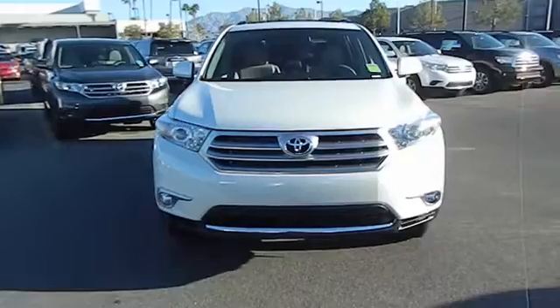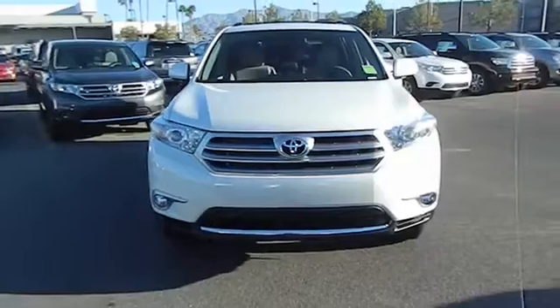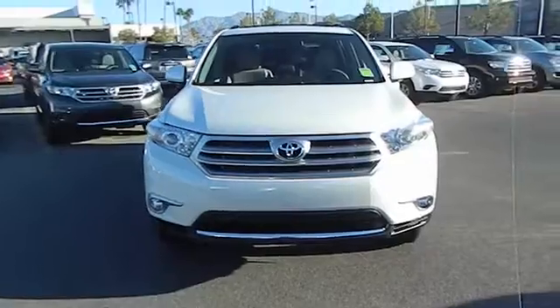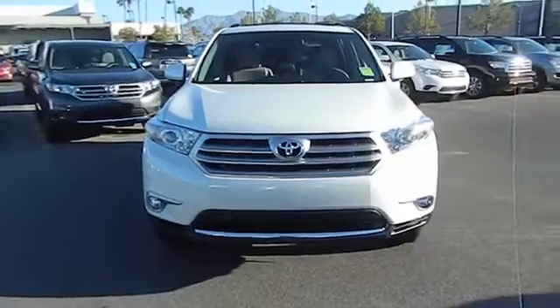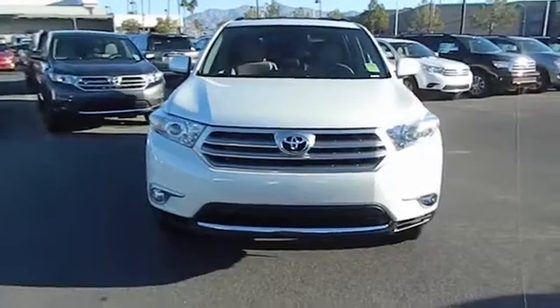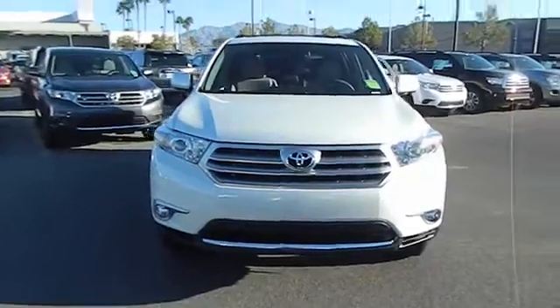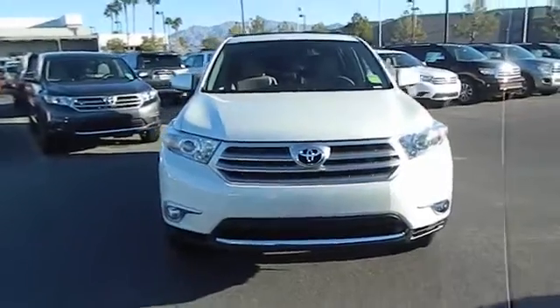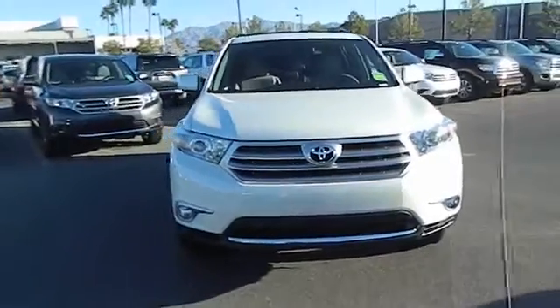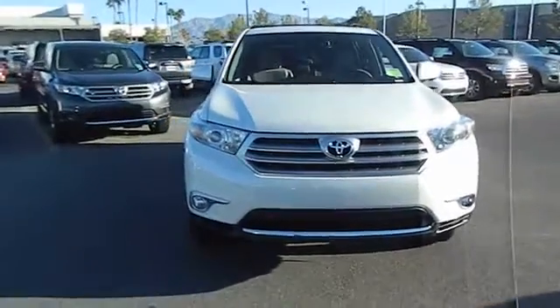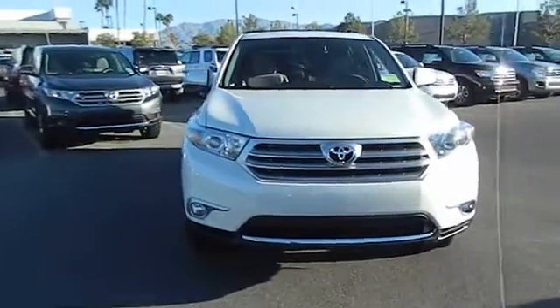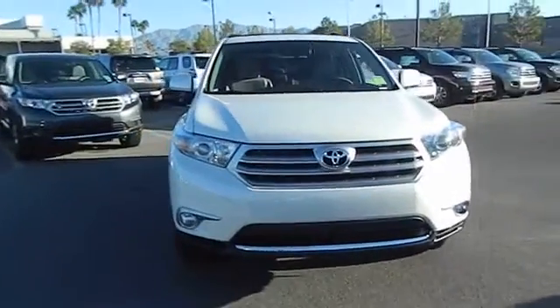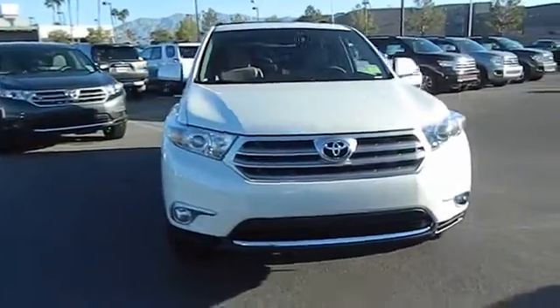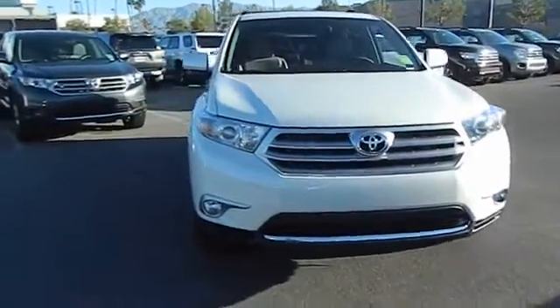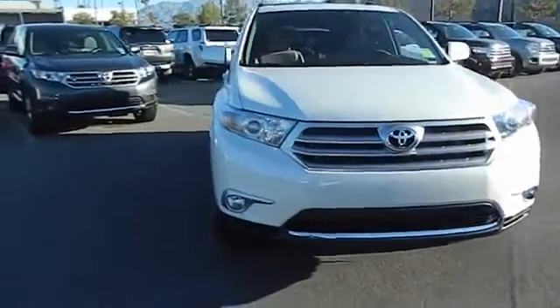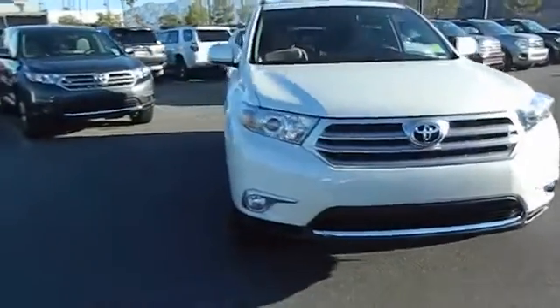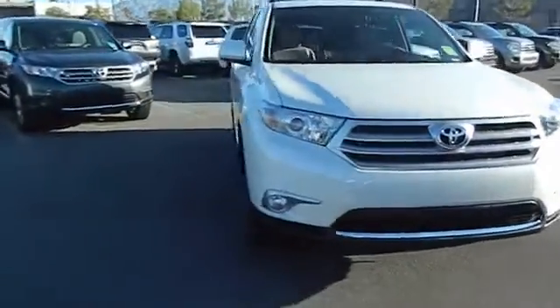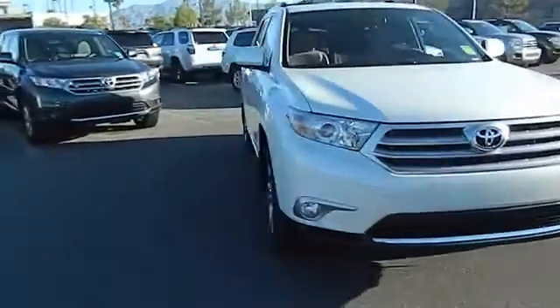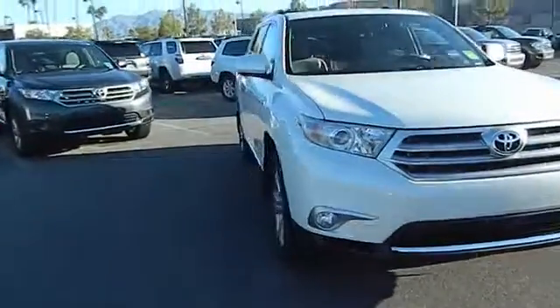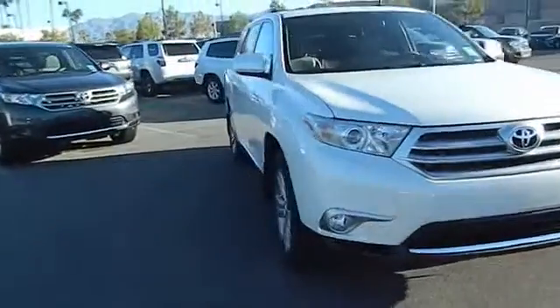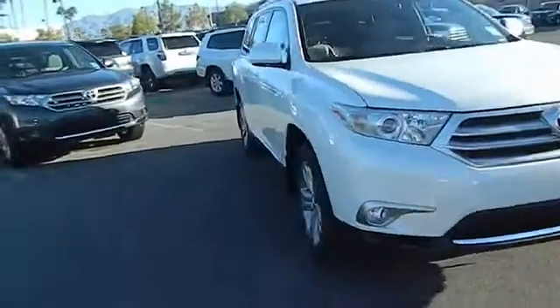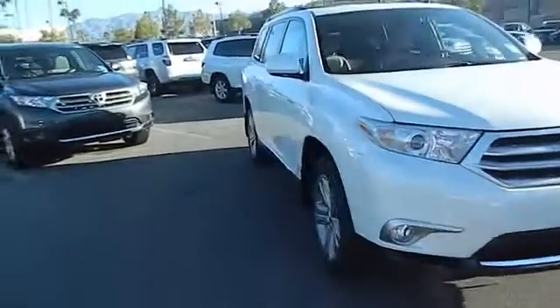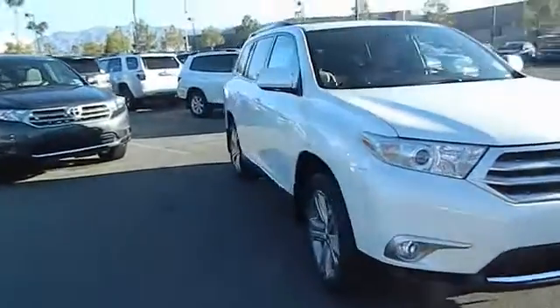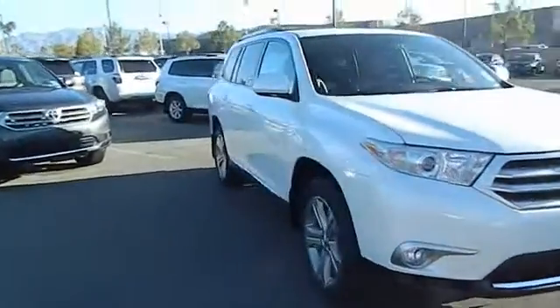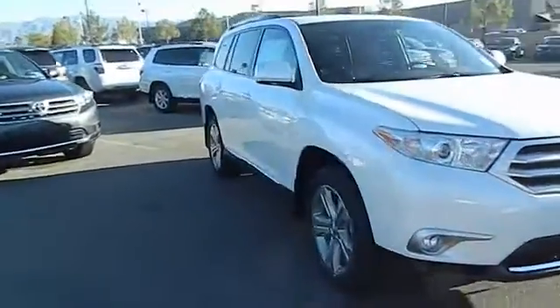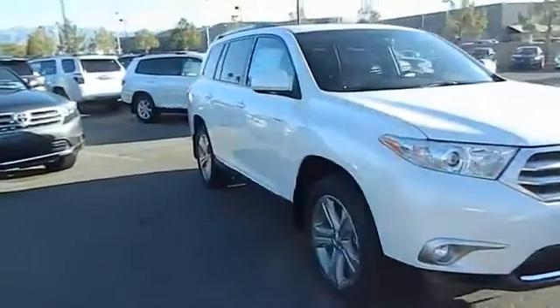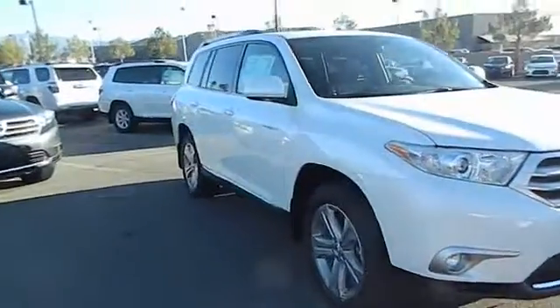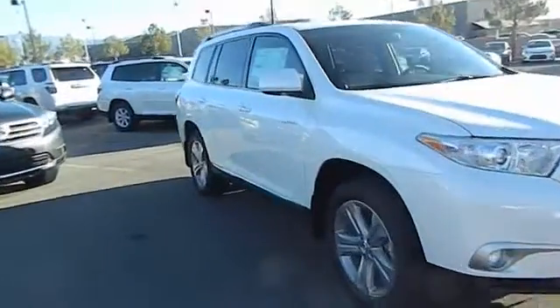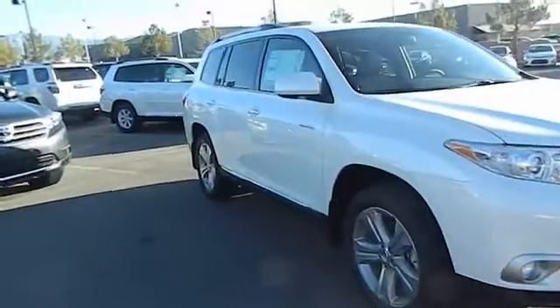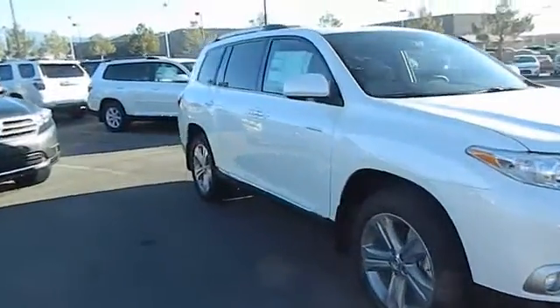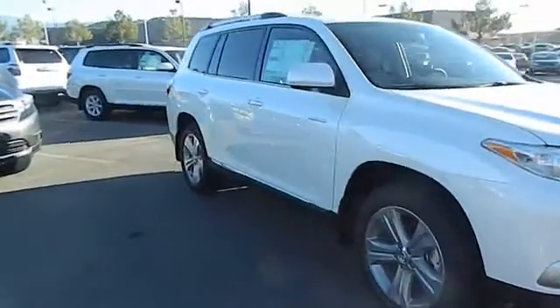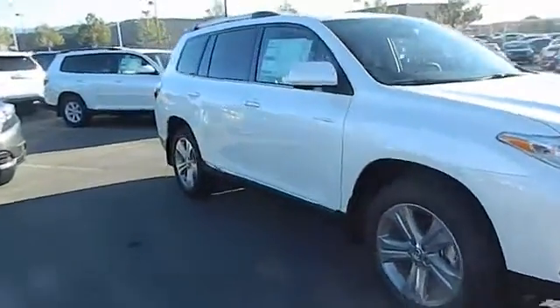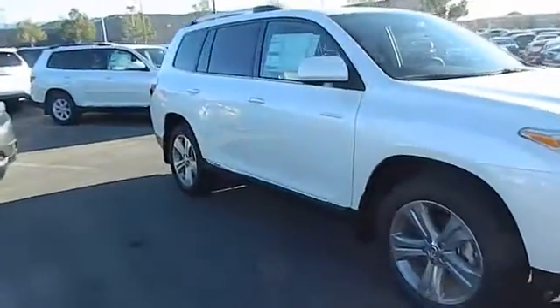The 2013 Highlander. The Highlander is the SUV that's thought of everything.